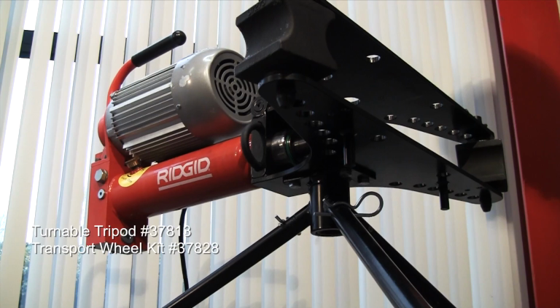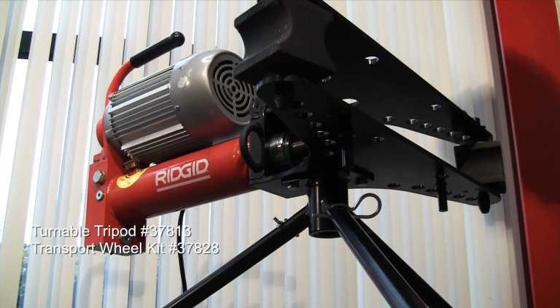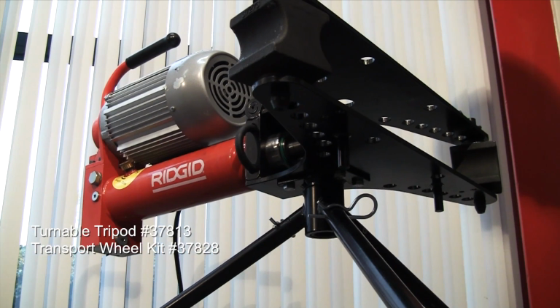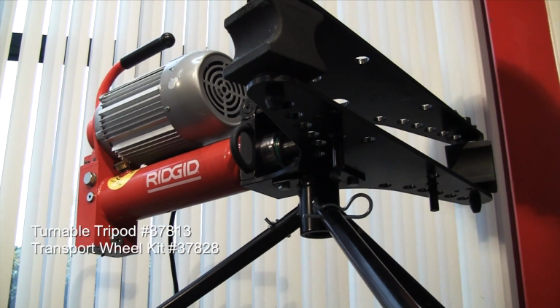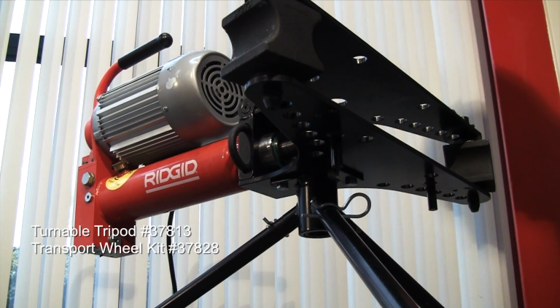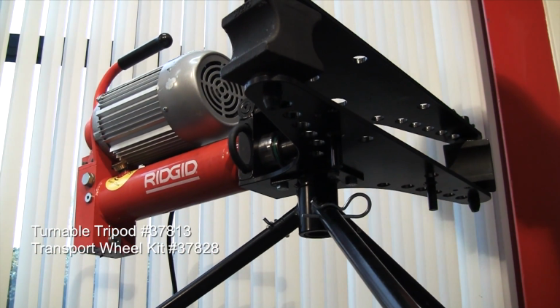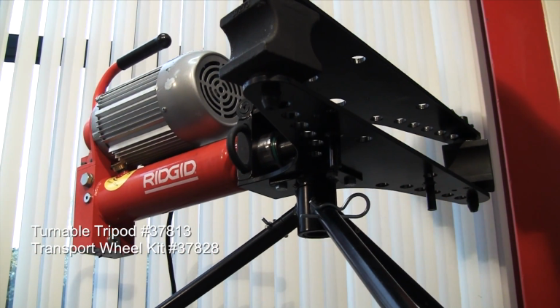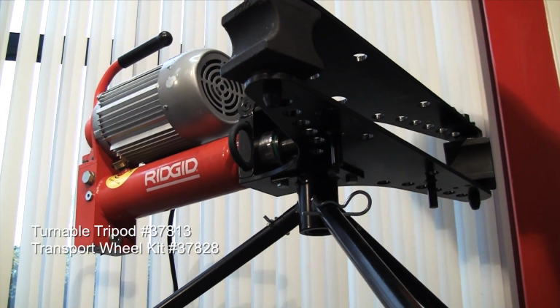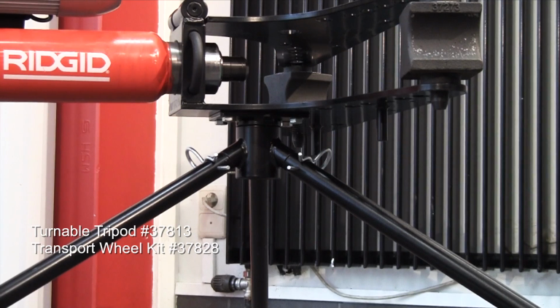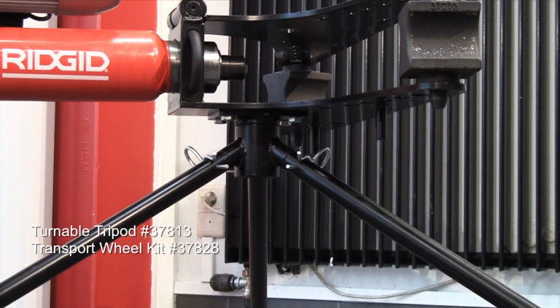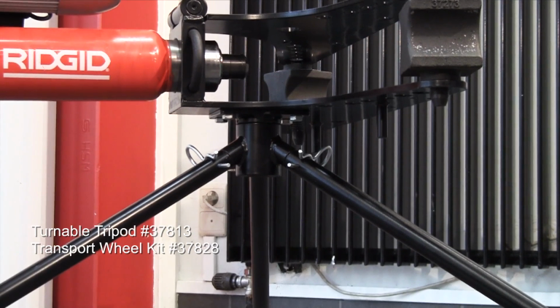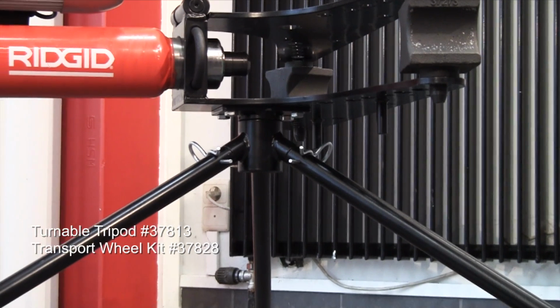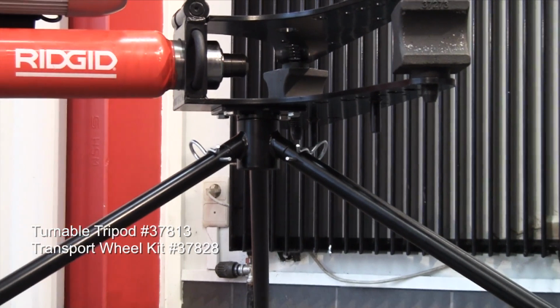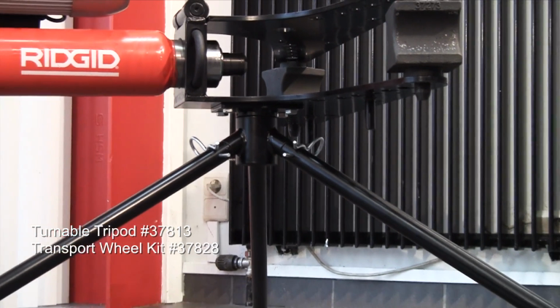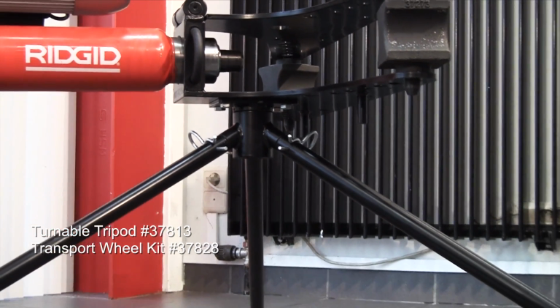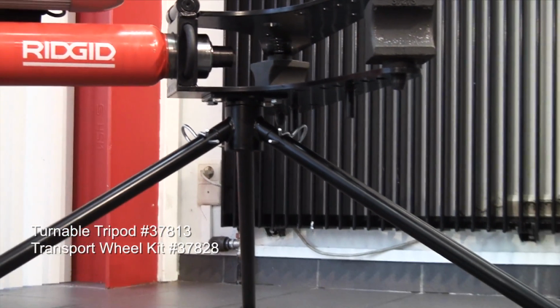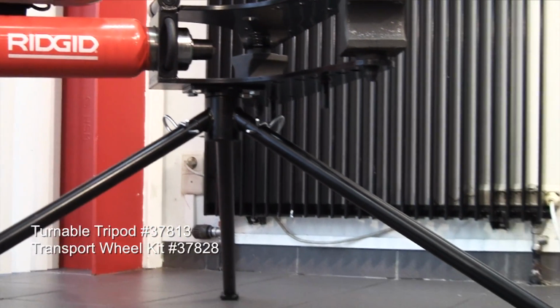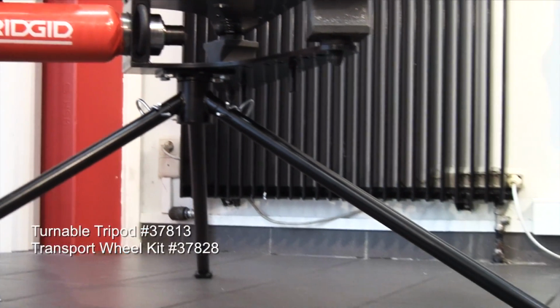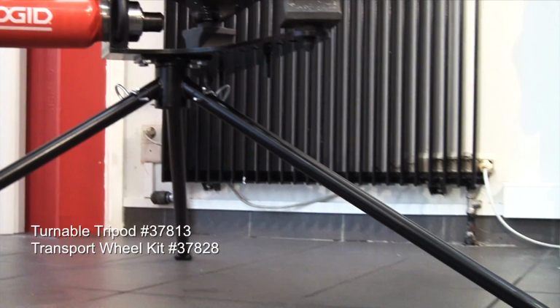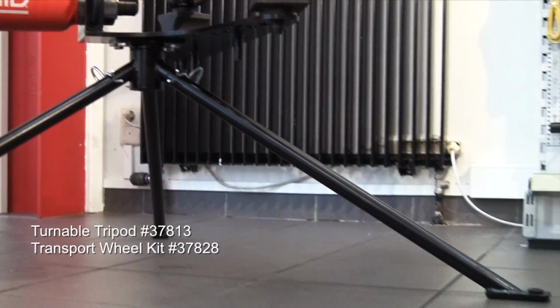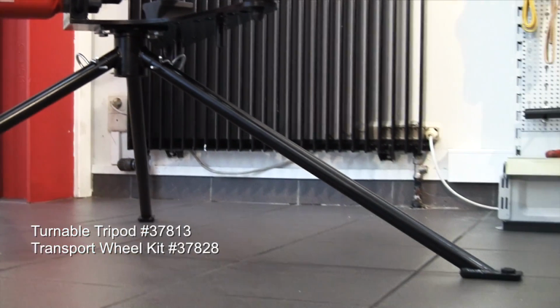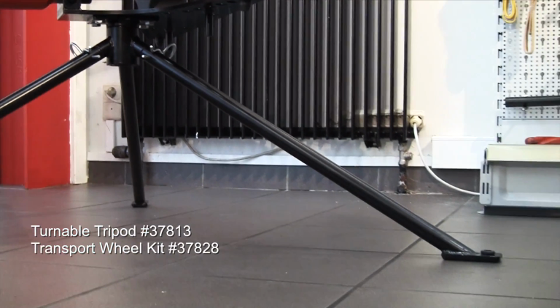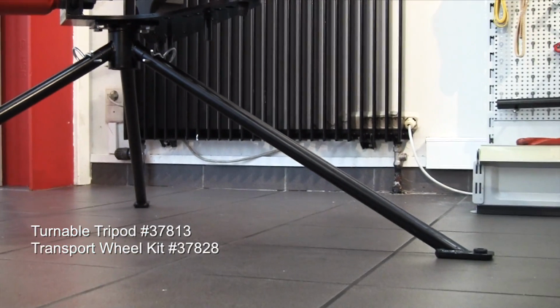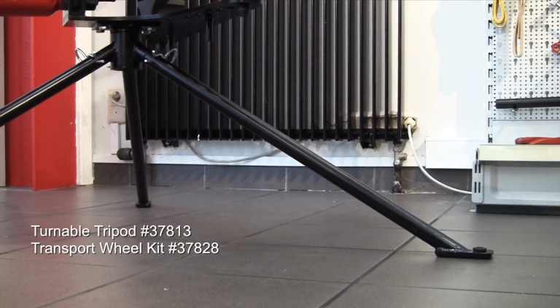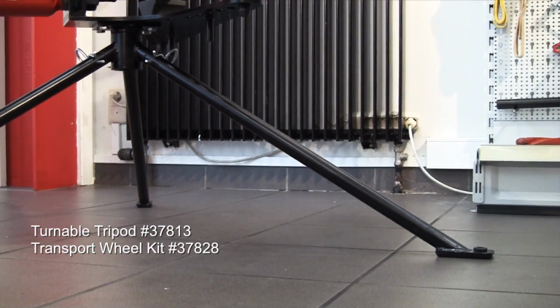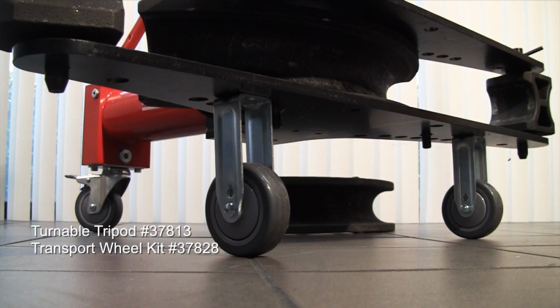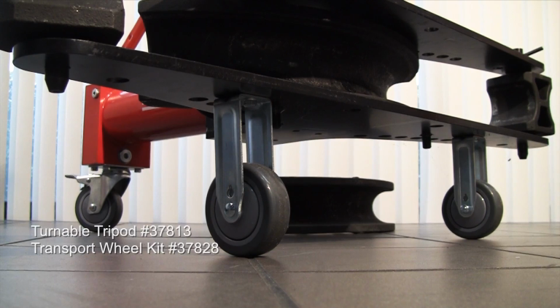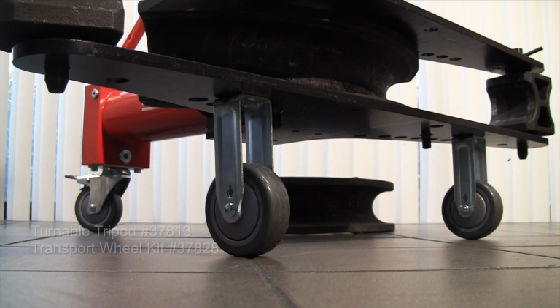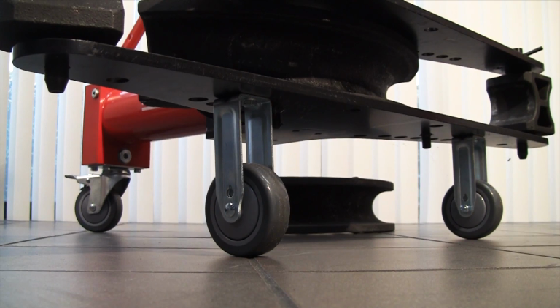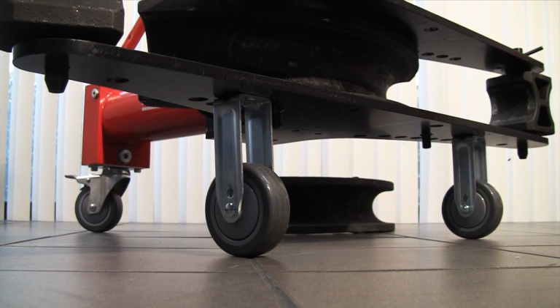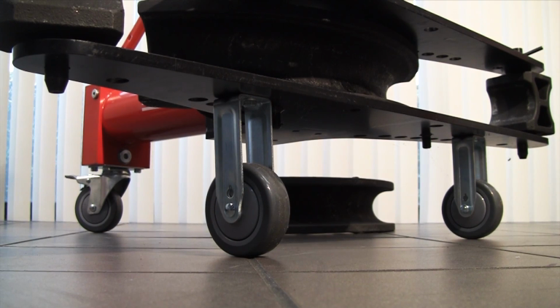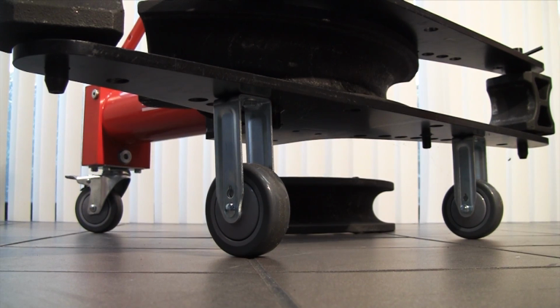There are two accessories available for all the models: a tripod stand and a set of caster wheels.